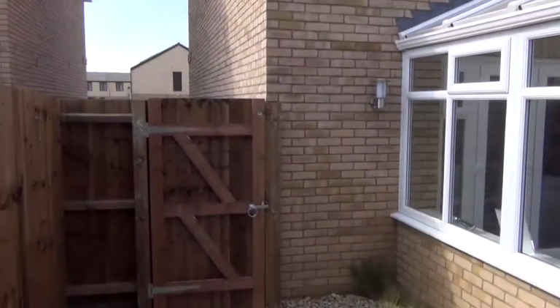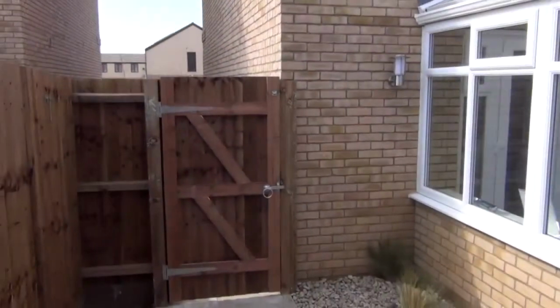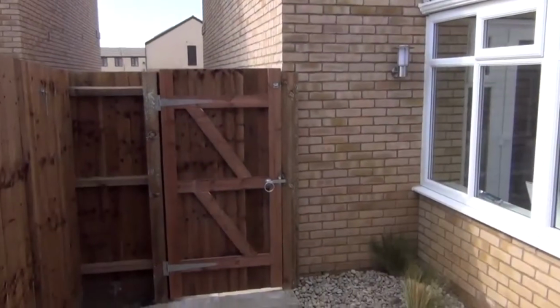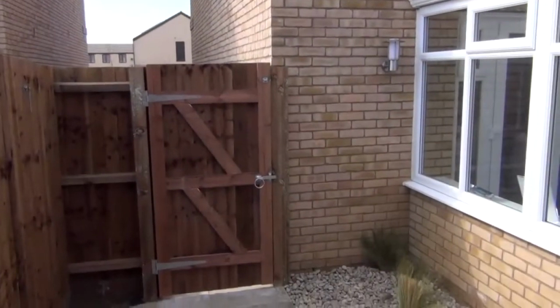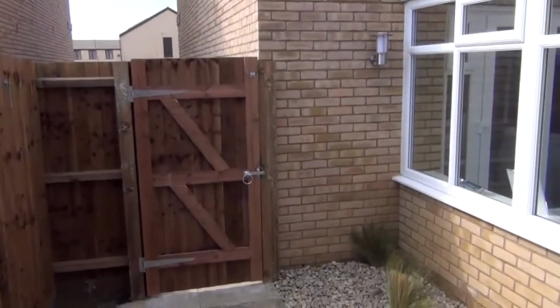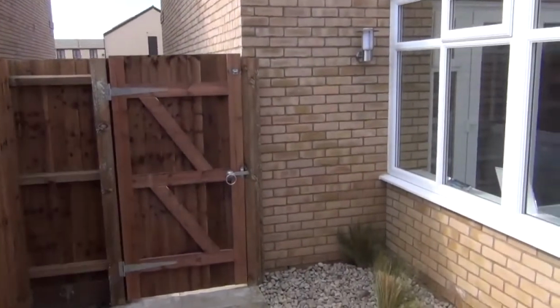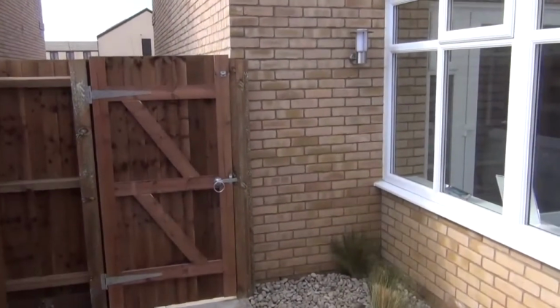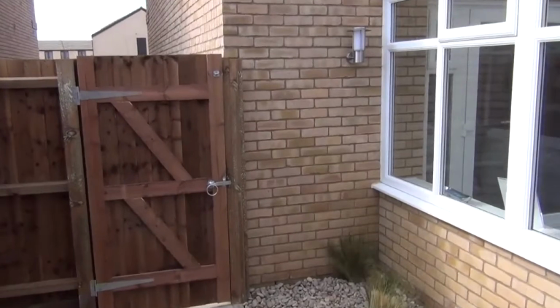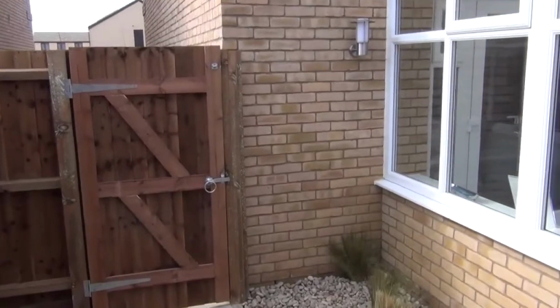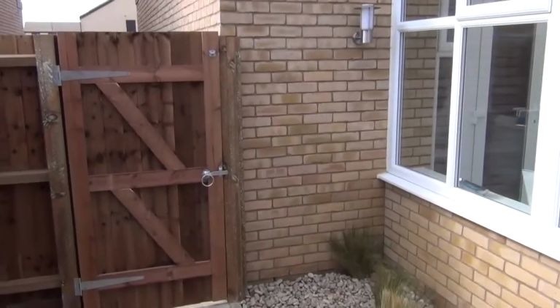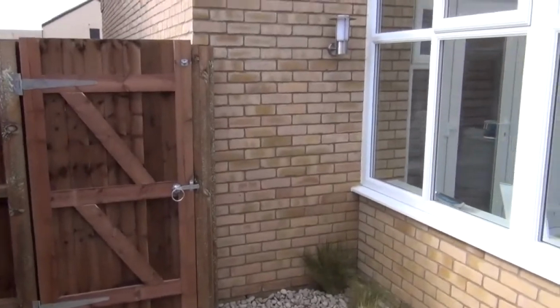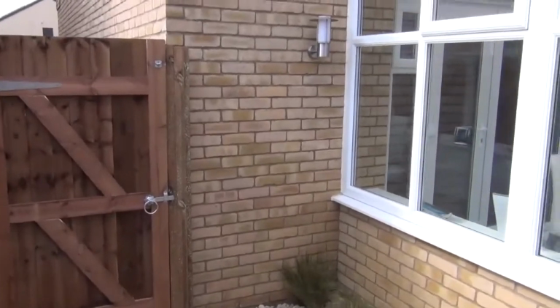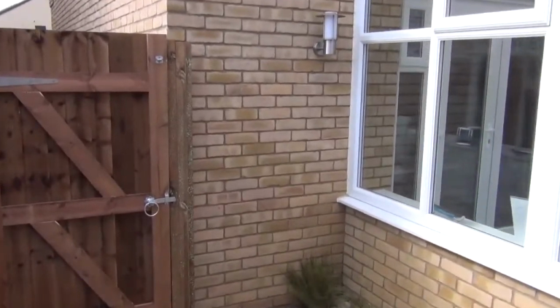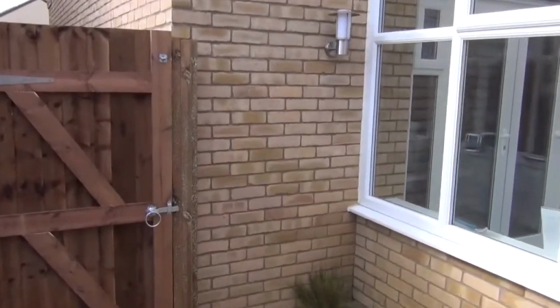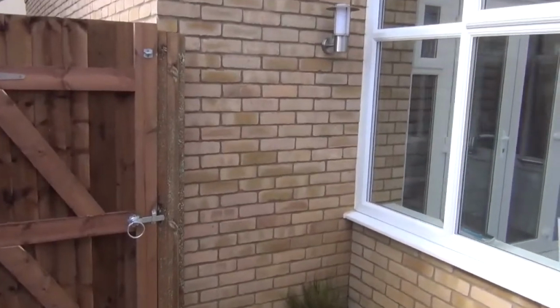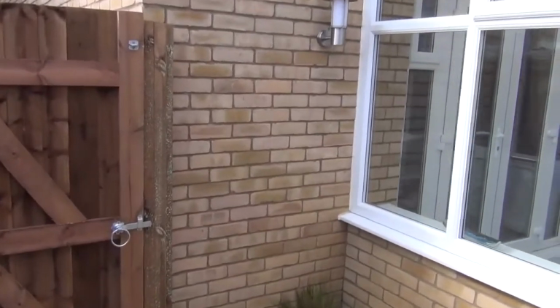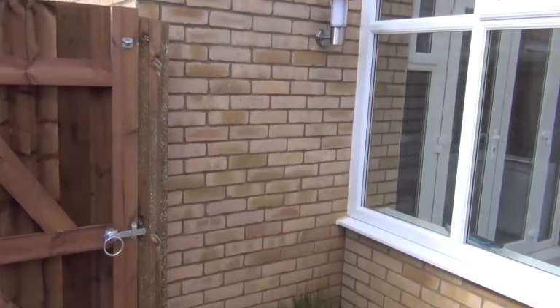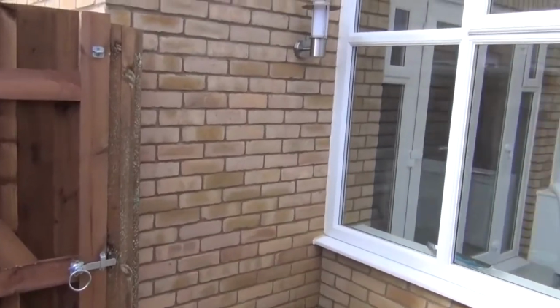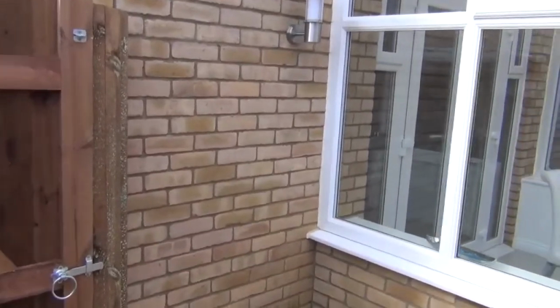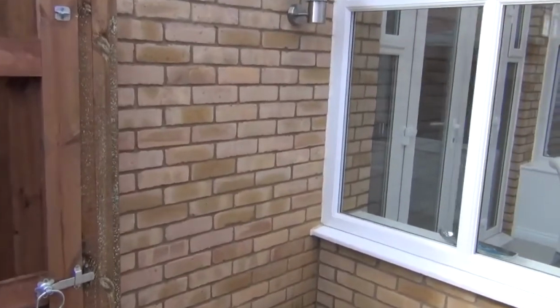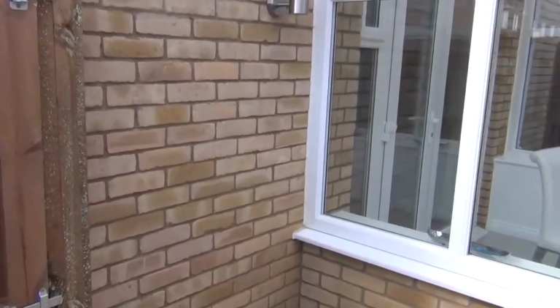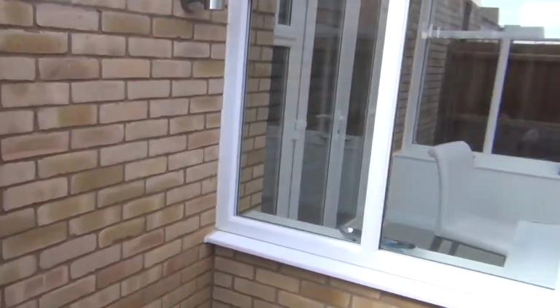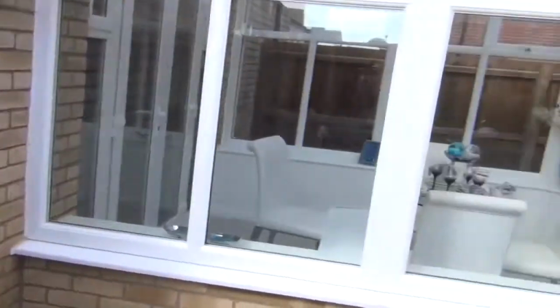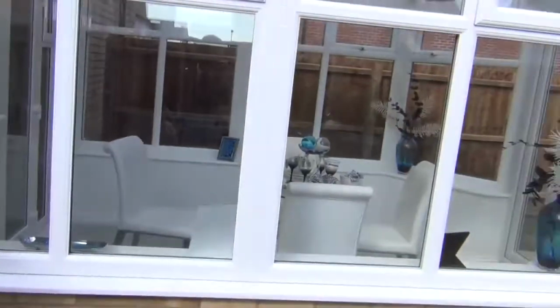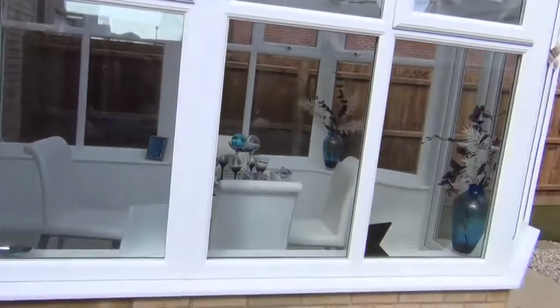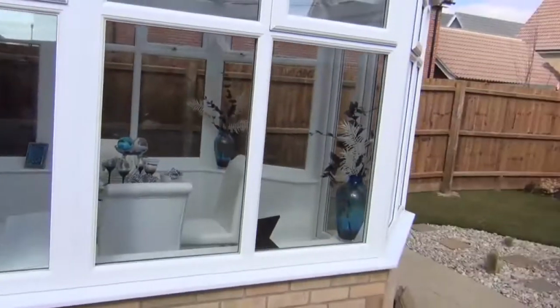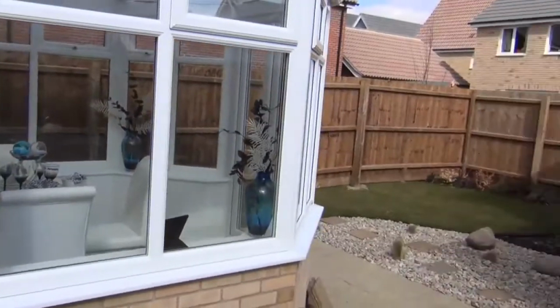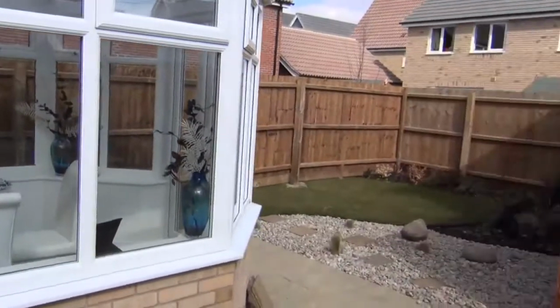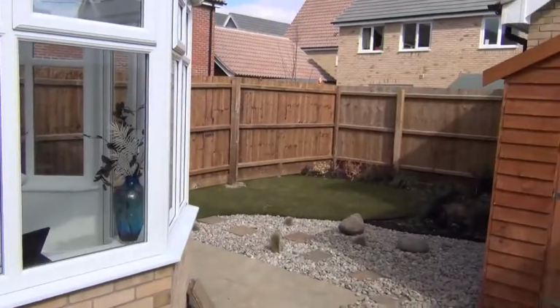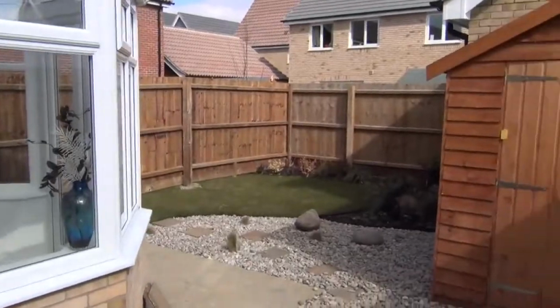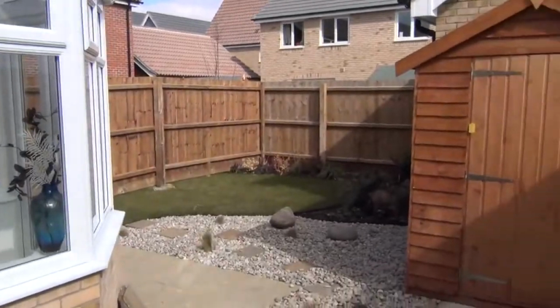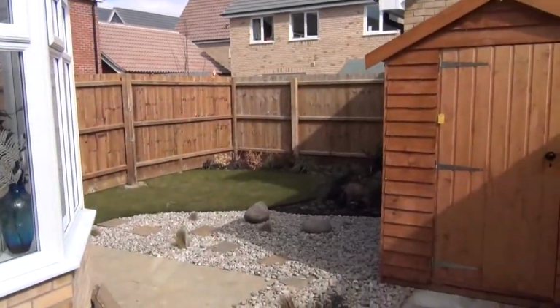And this concludes the walkthrough for the property. Thank you.